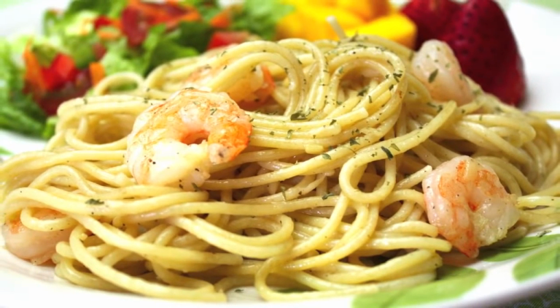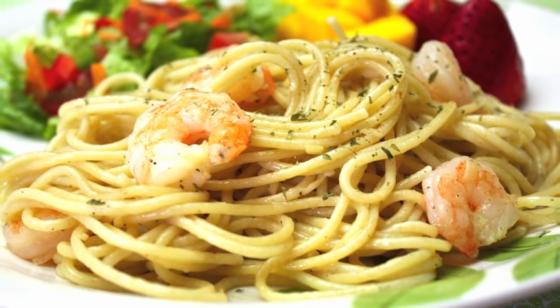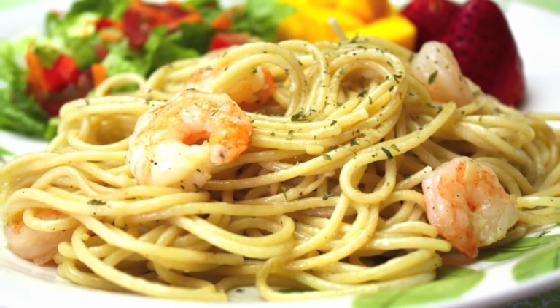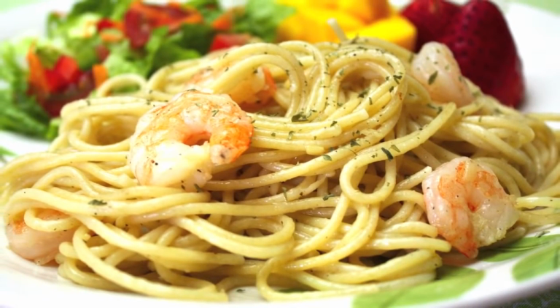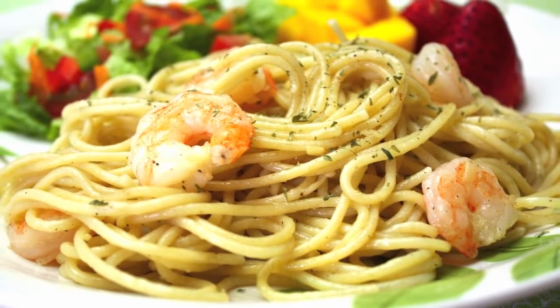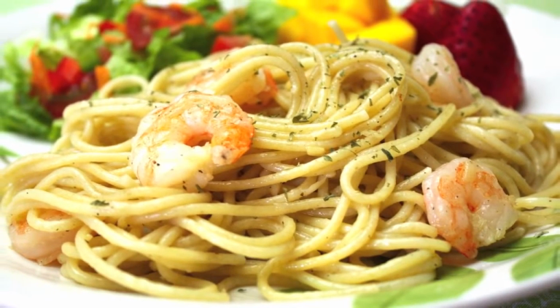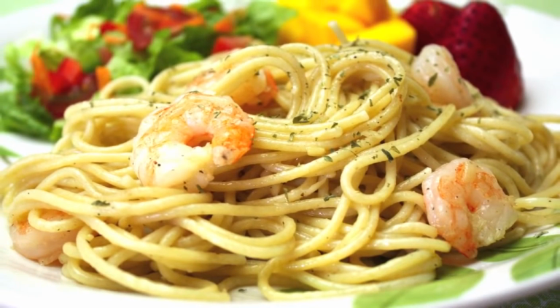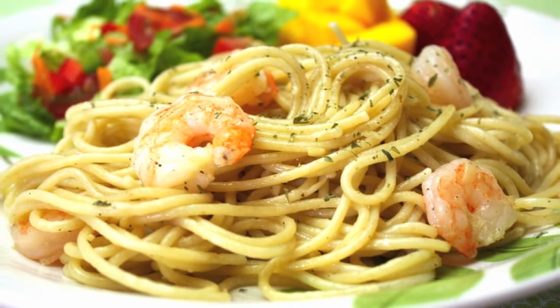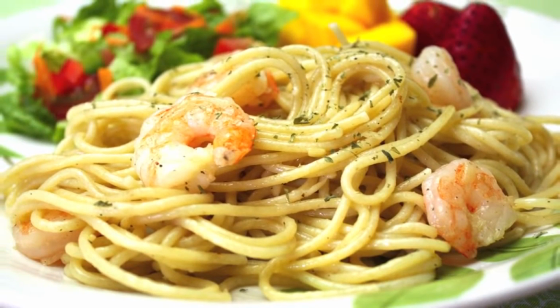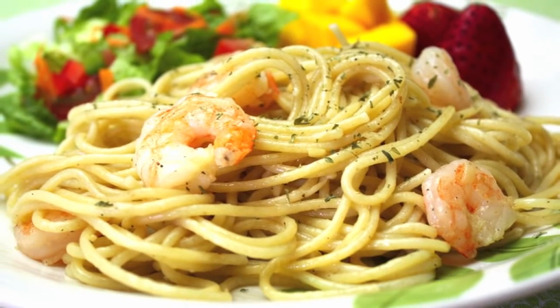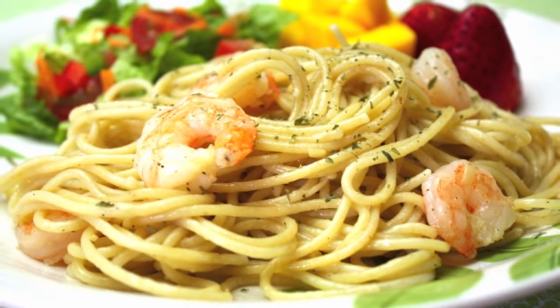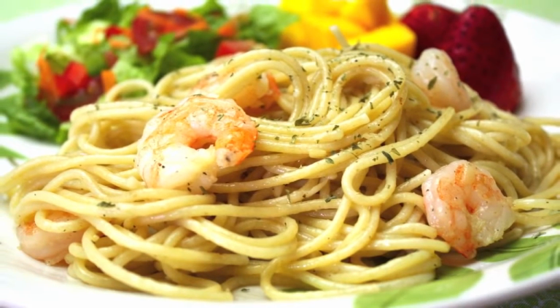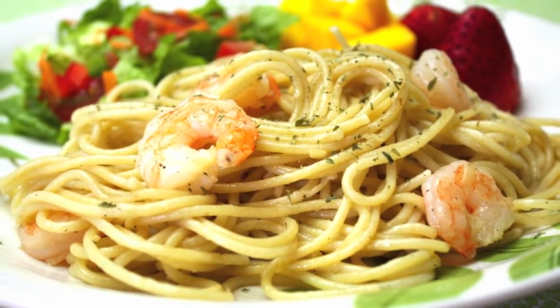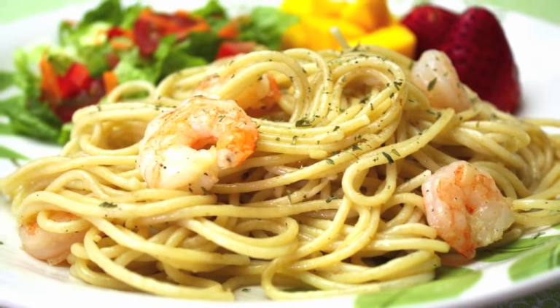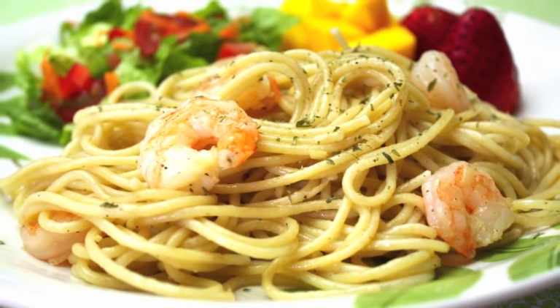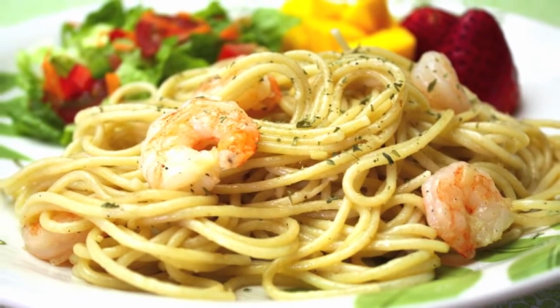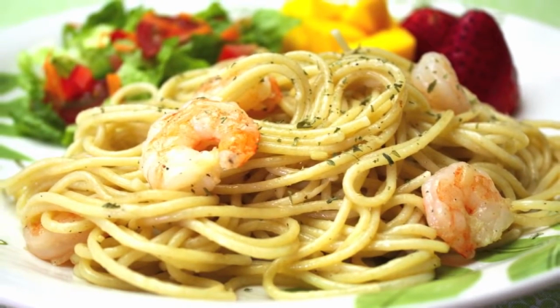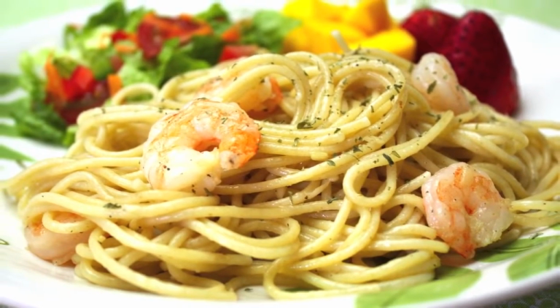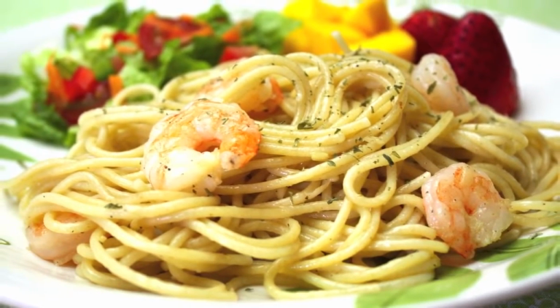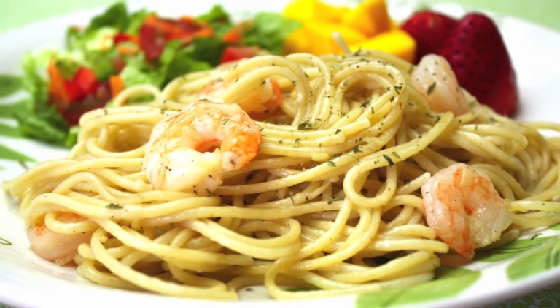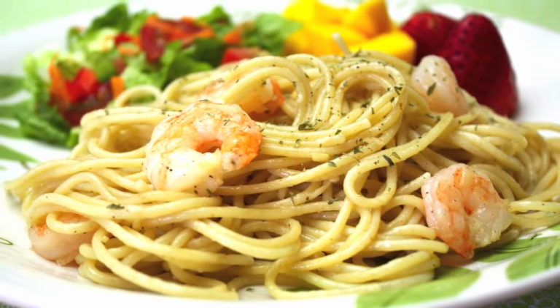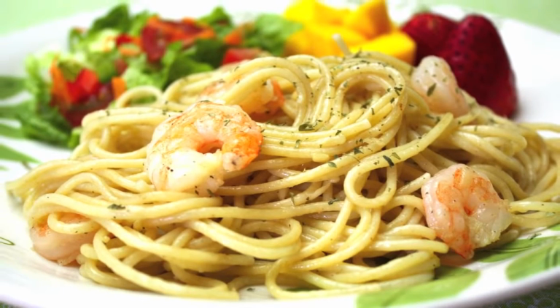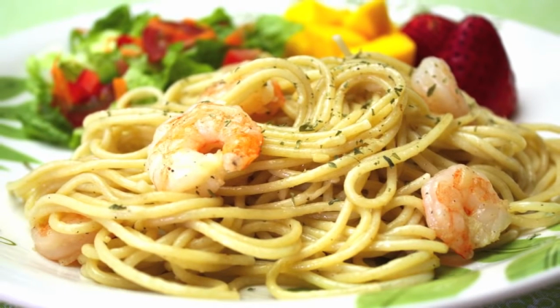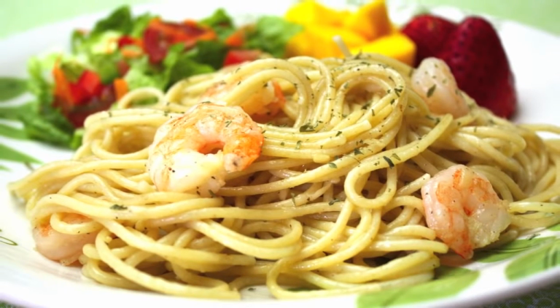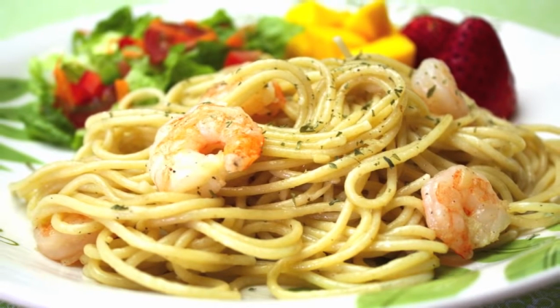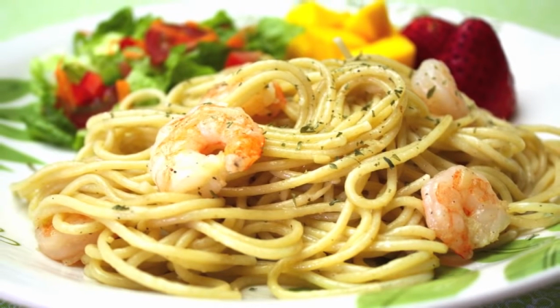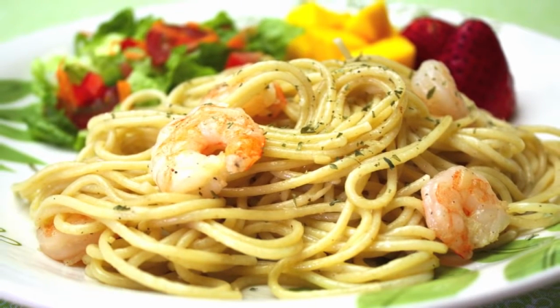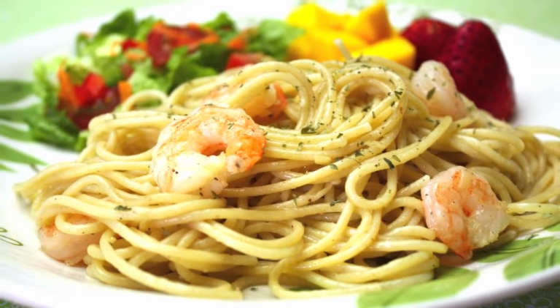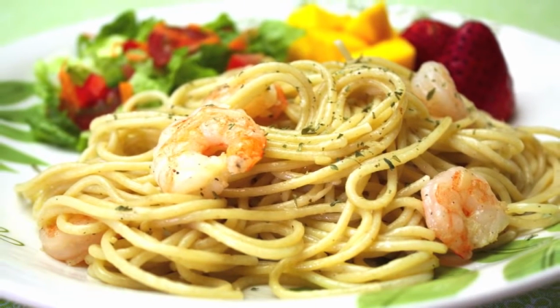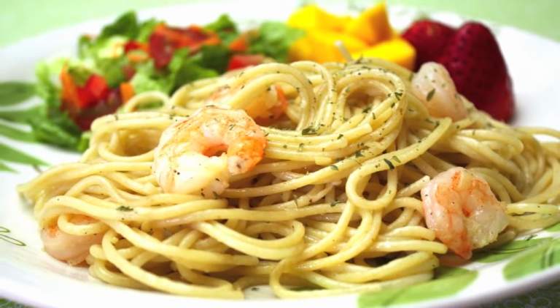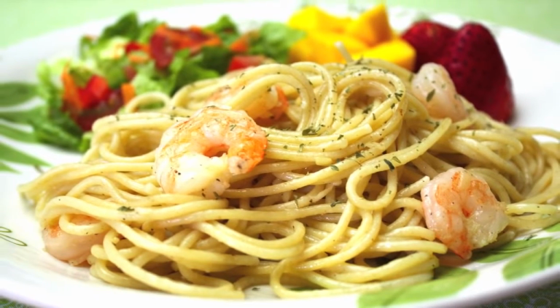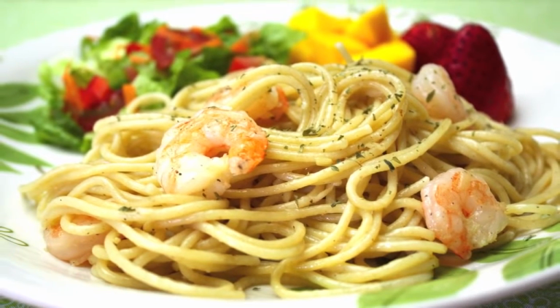Serve it with a simple leafy salad and some fruit. It can be a good meal for guests.